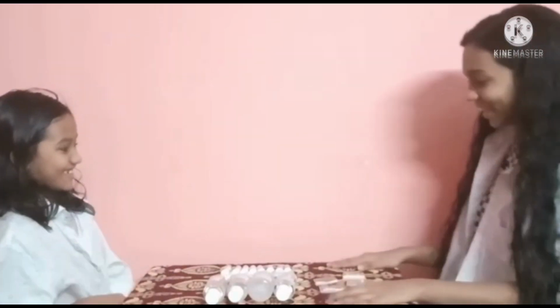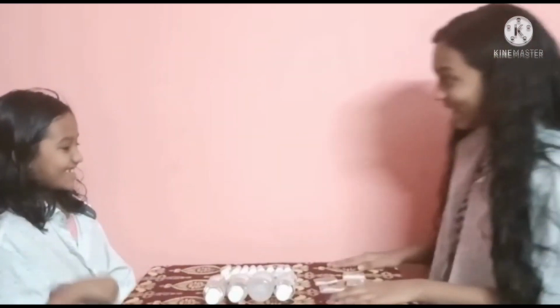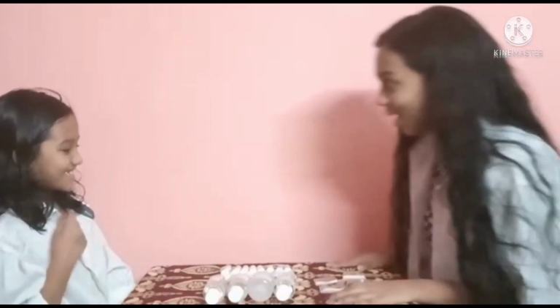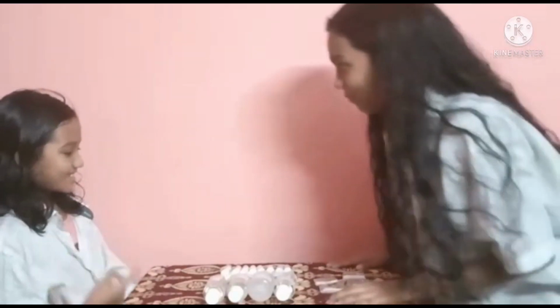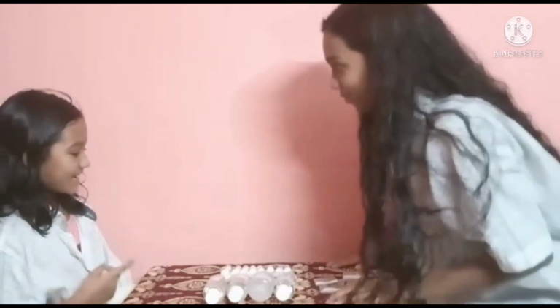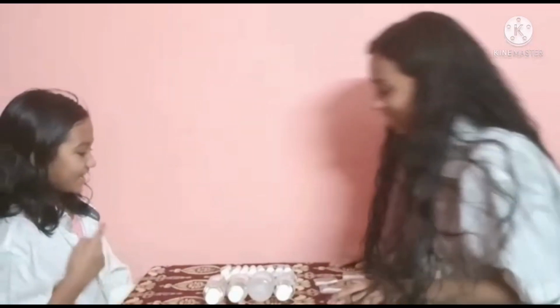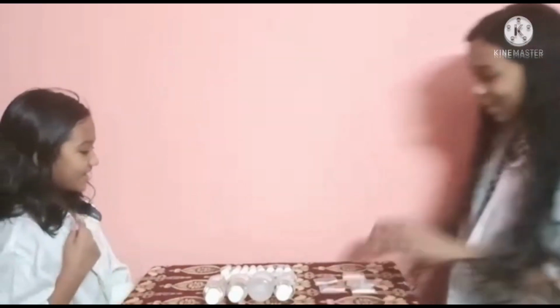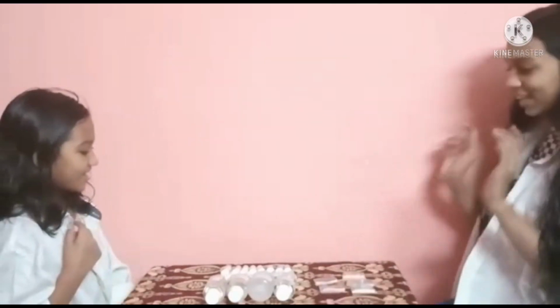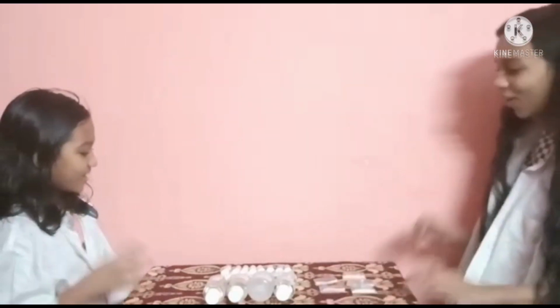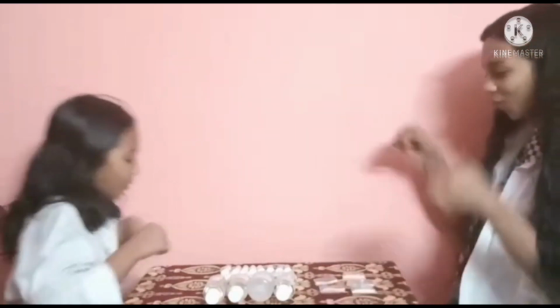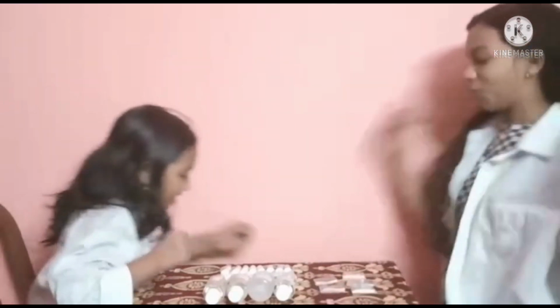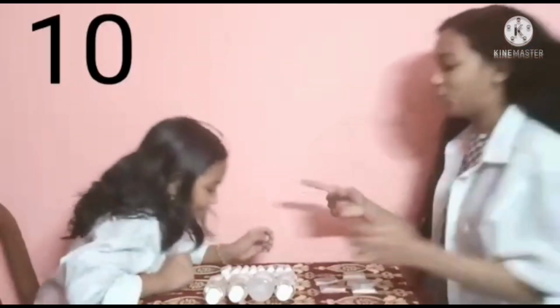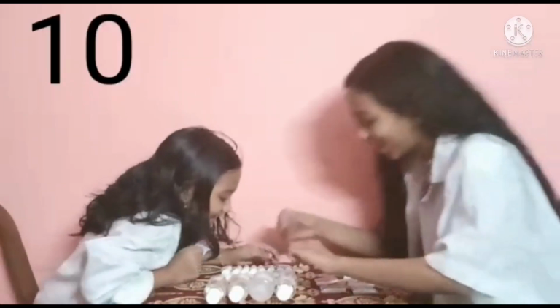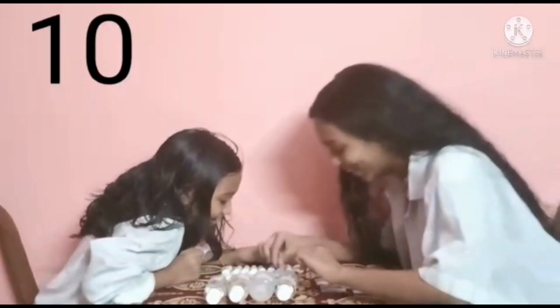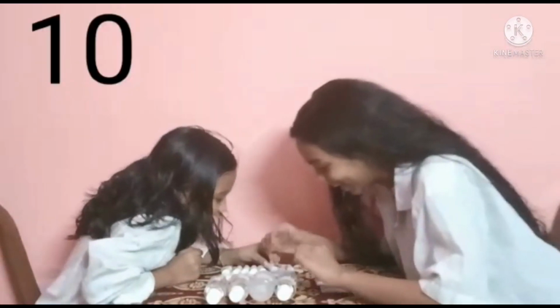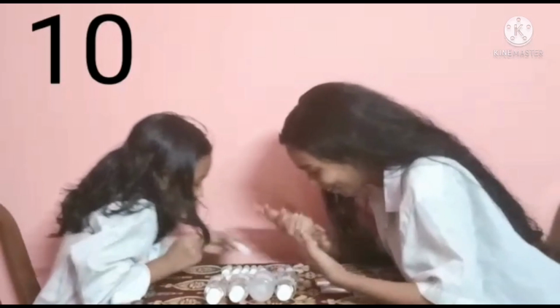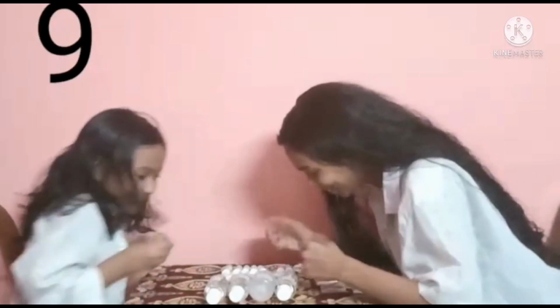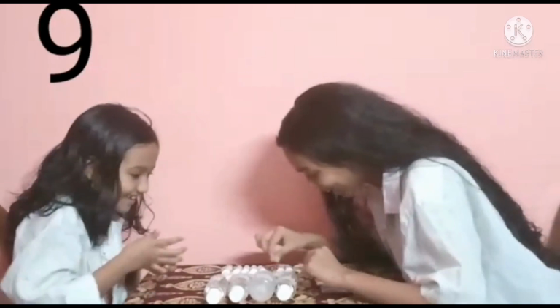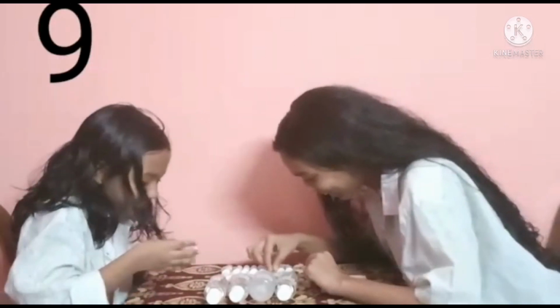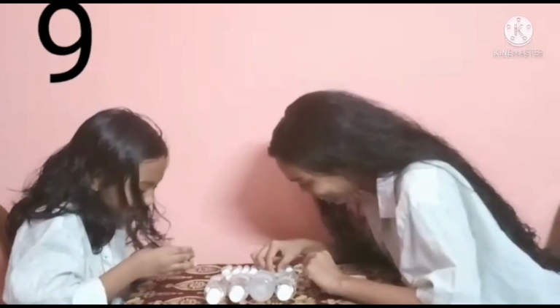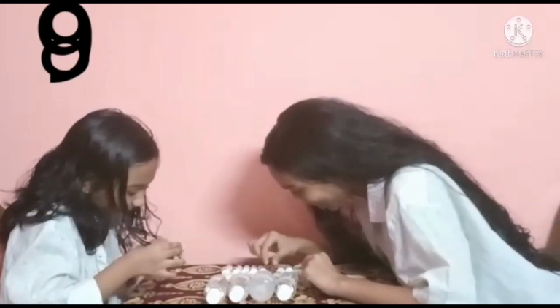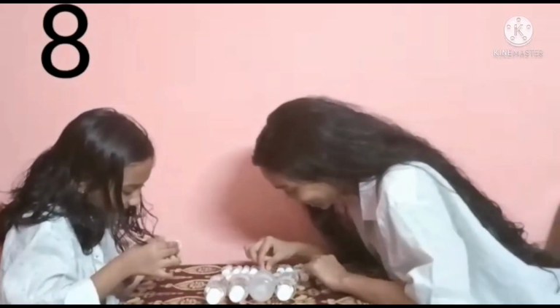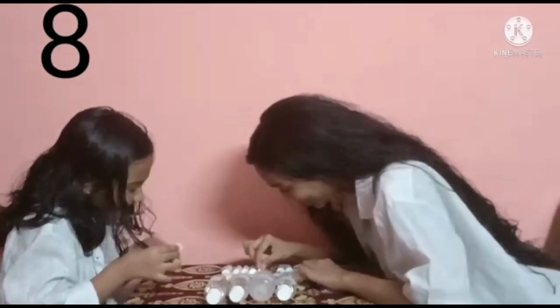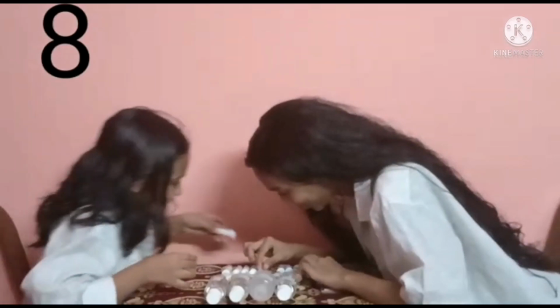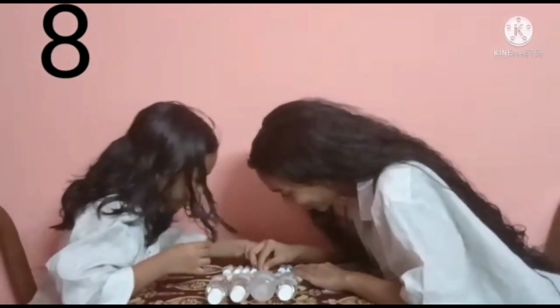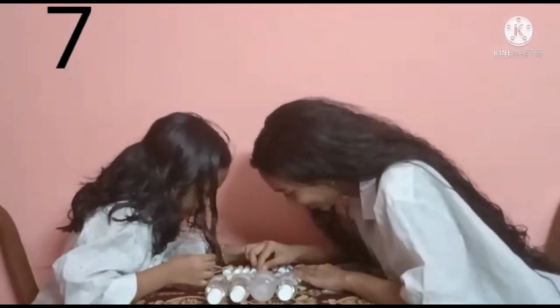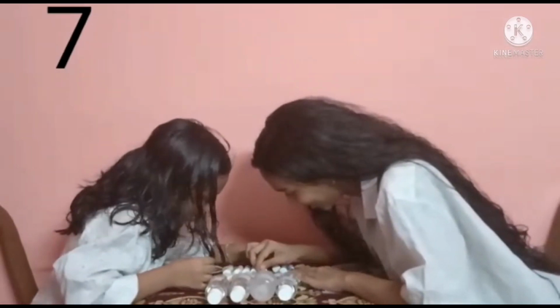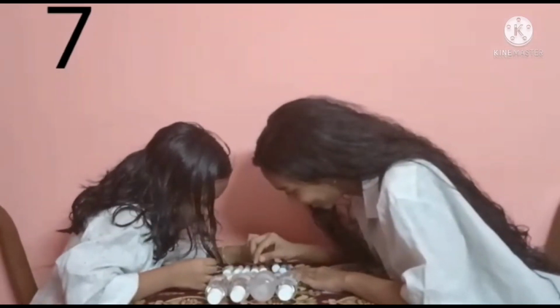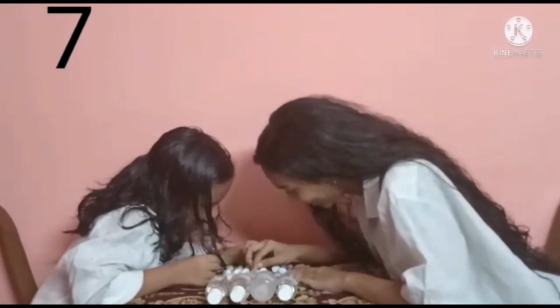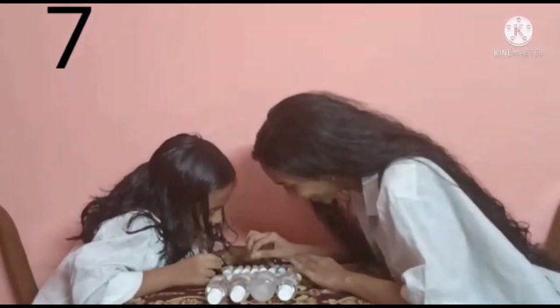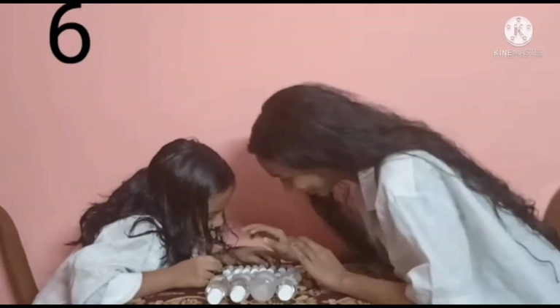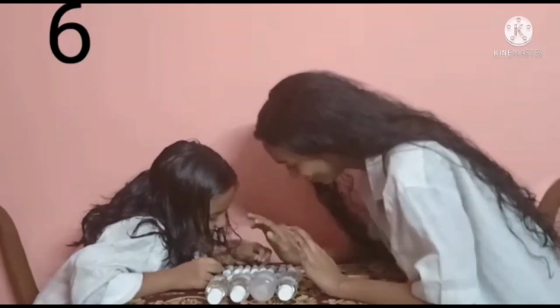Ready, steady, go! One, two, three, two, three, one, and go!